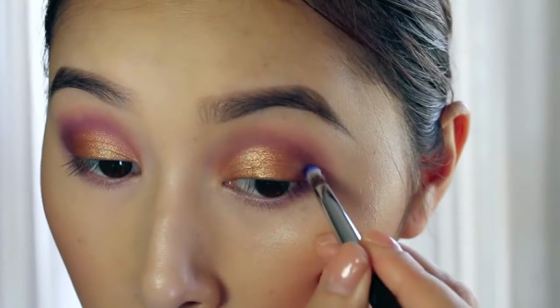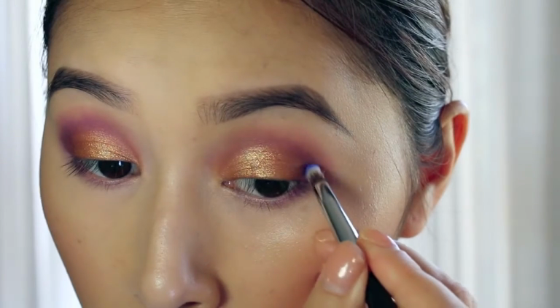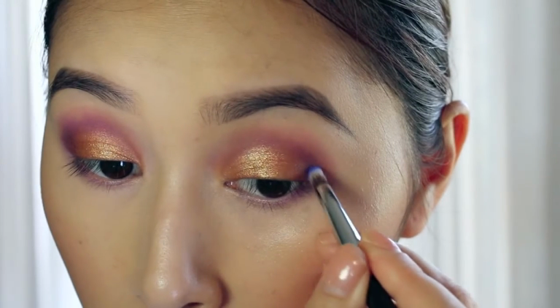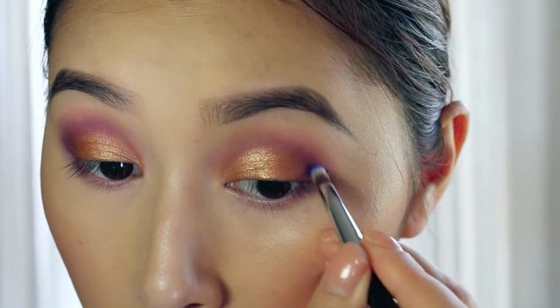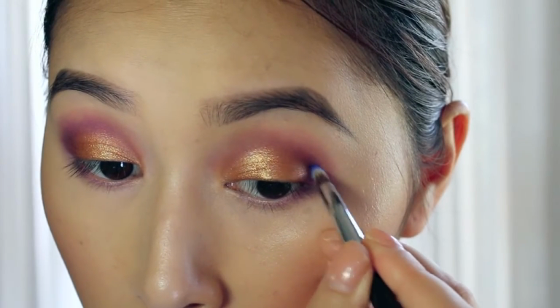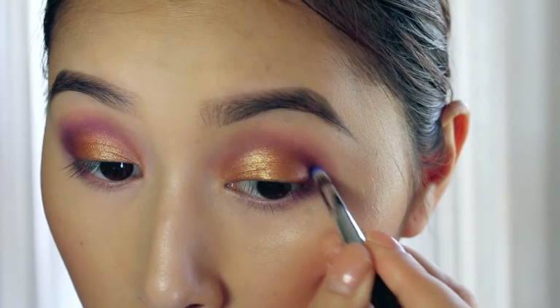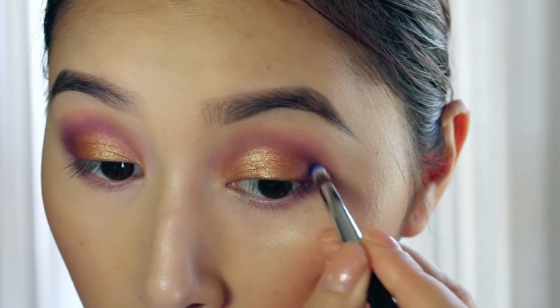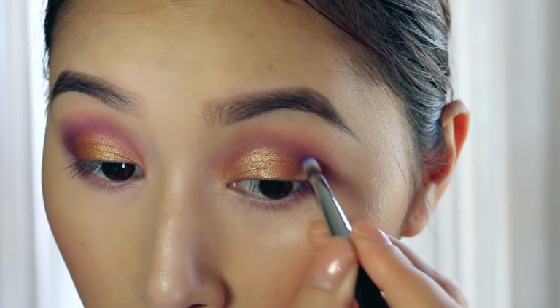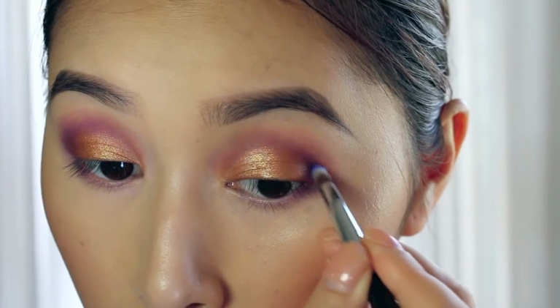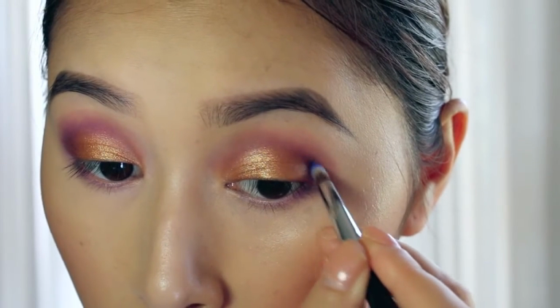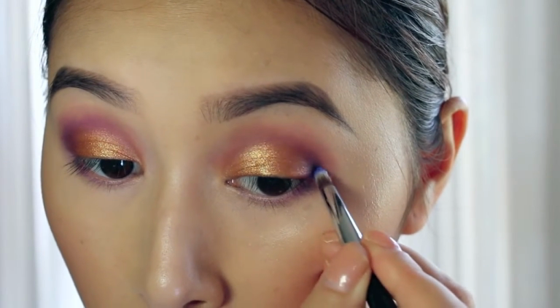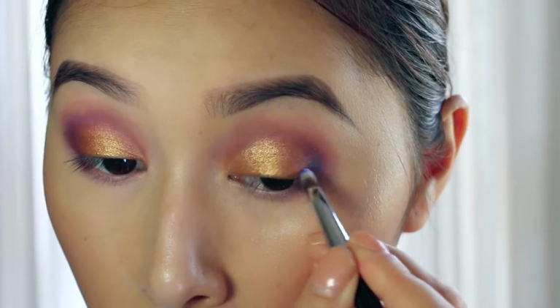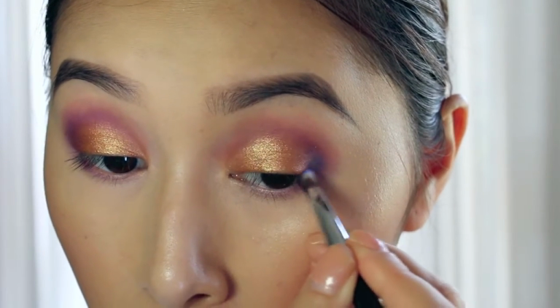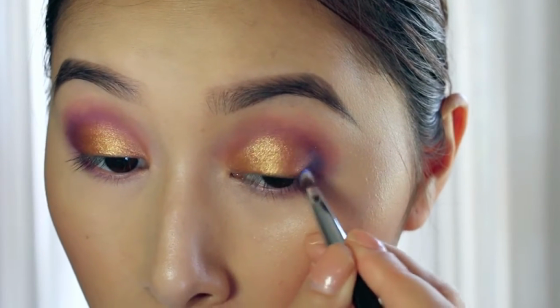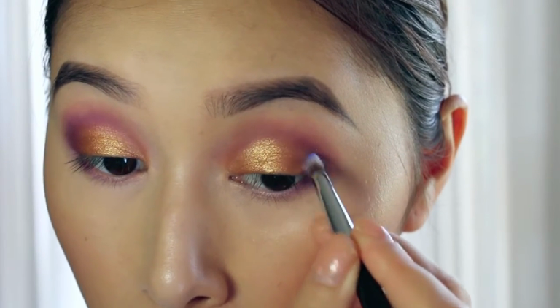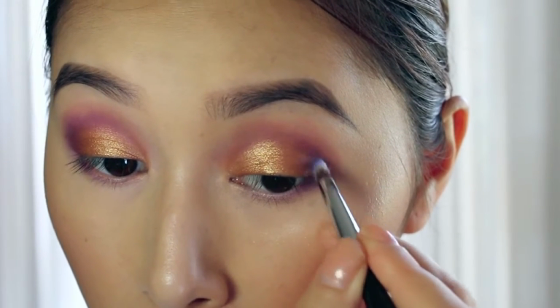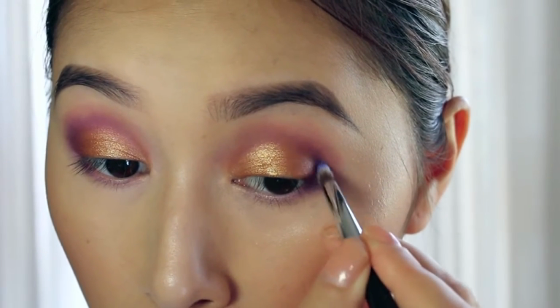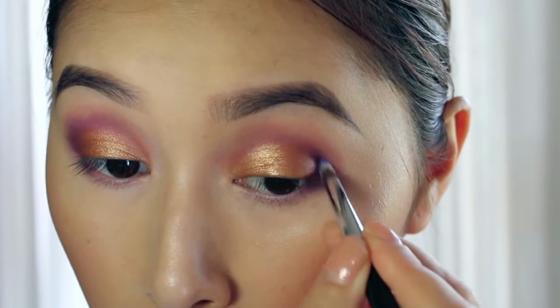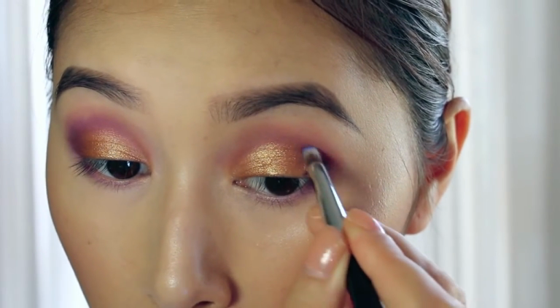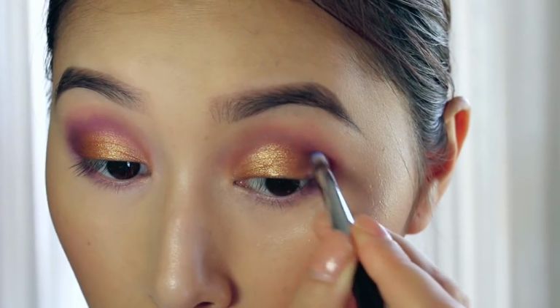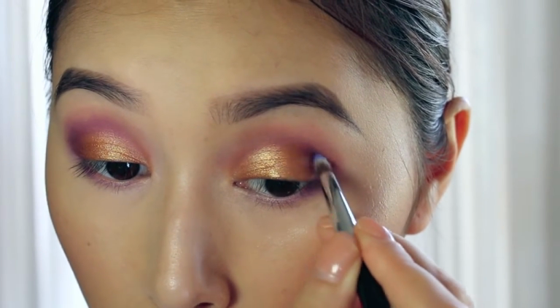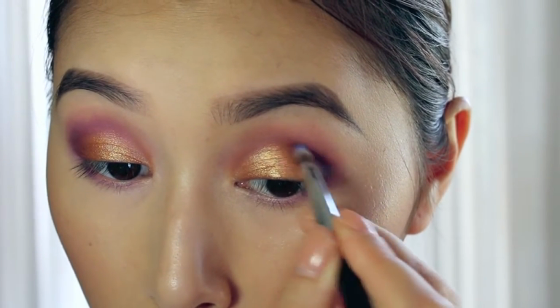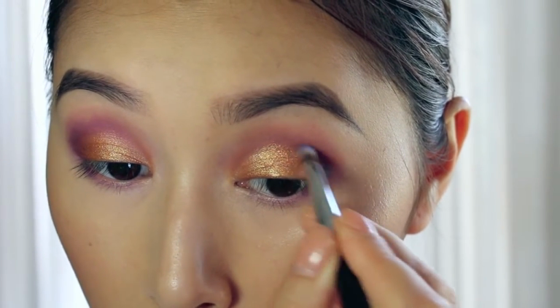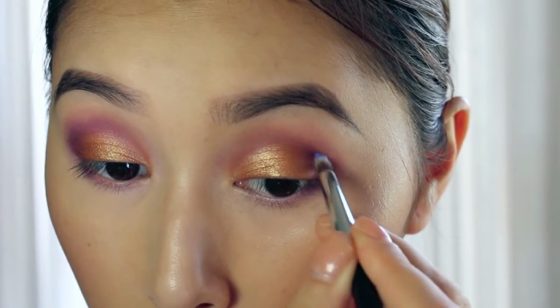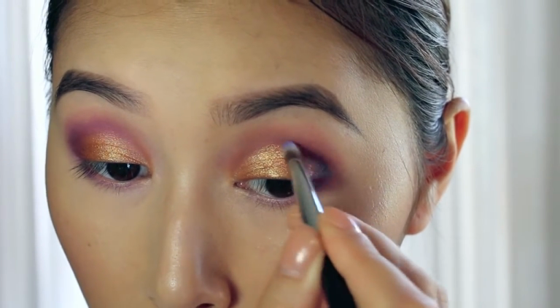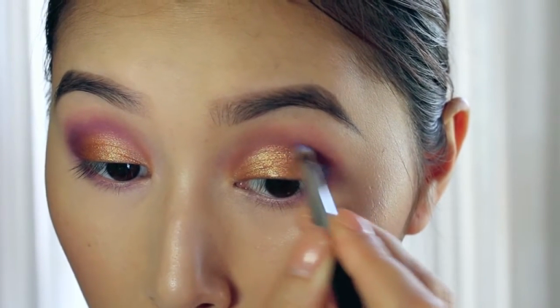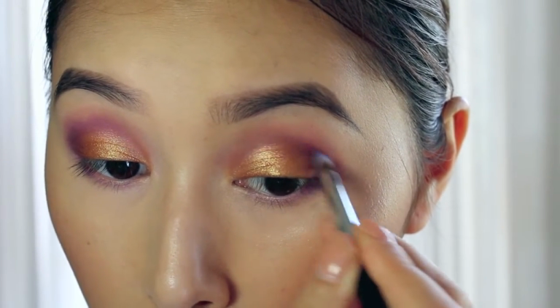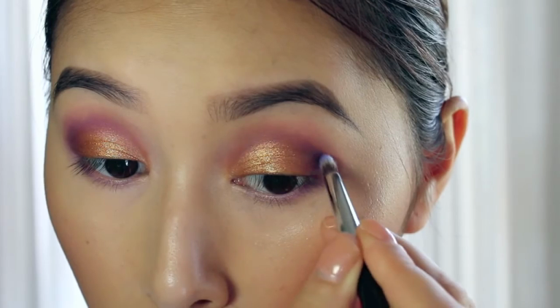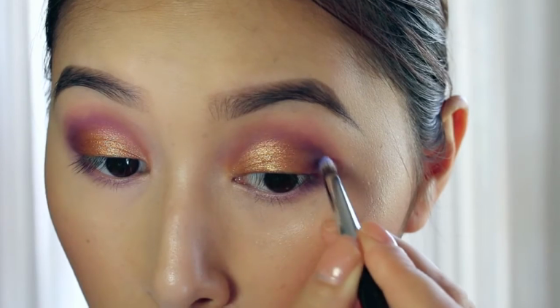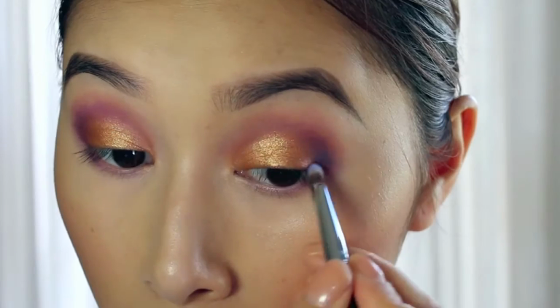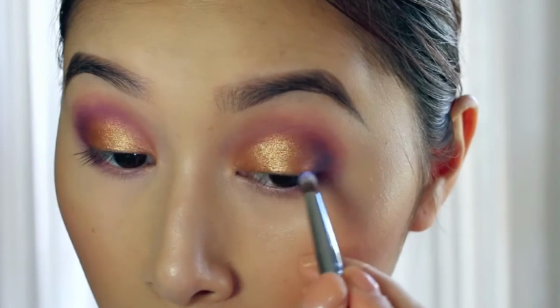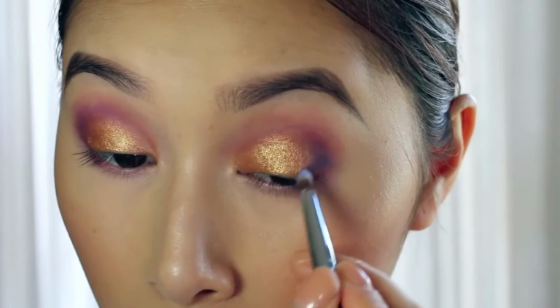Using the same Kat Von D palette, I'm now going in with the shade Echo and really deepening my outer V.